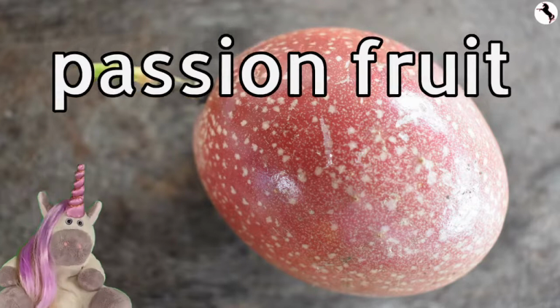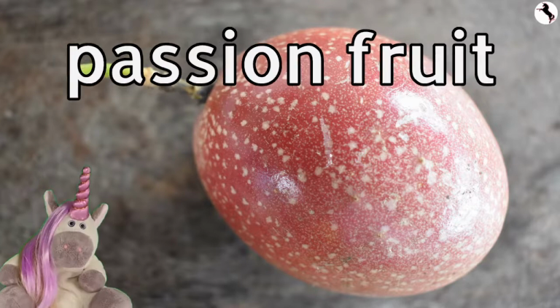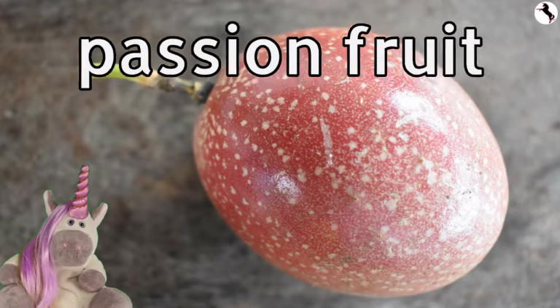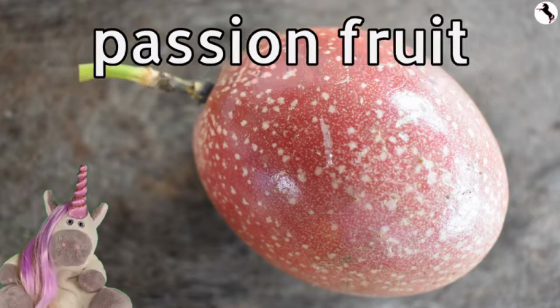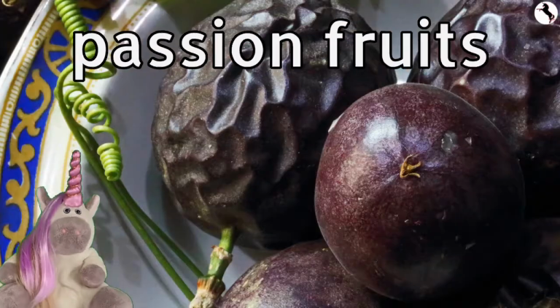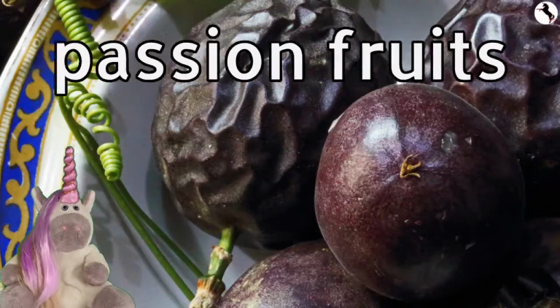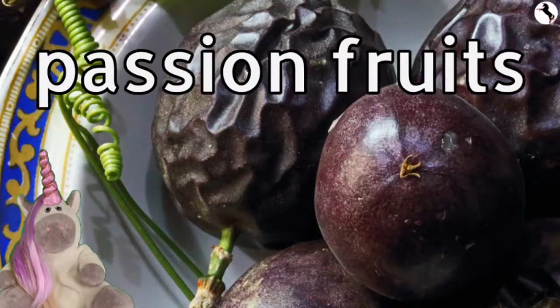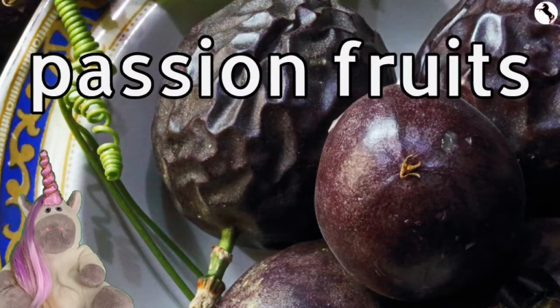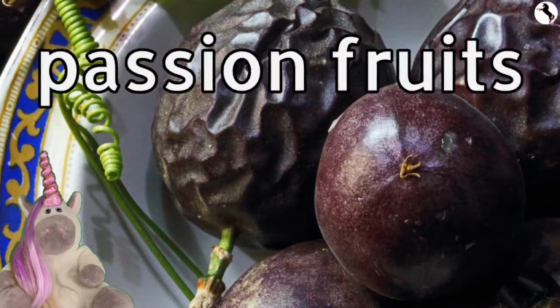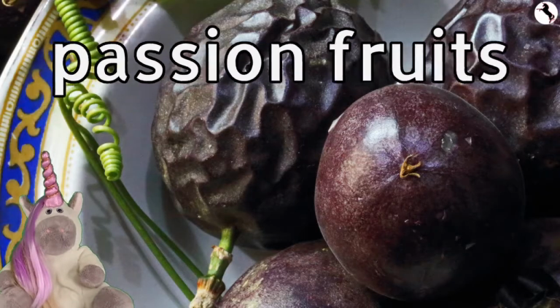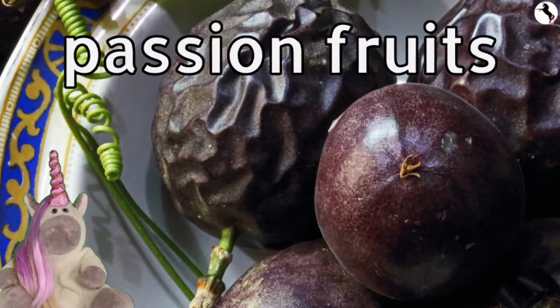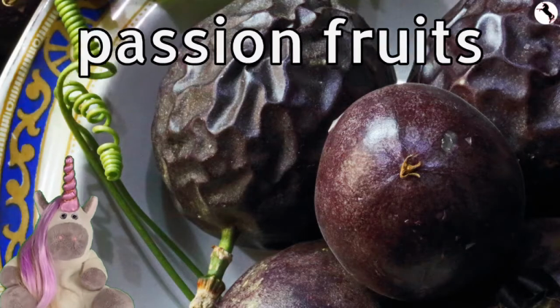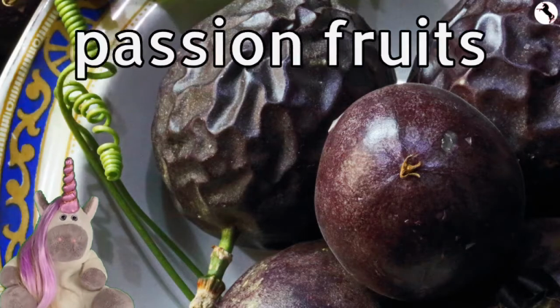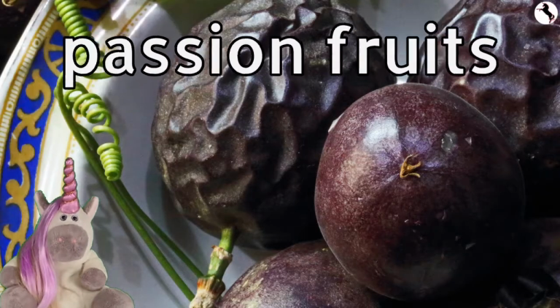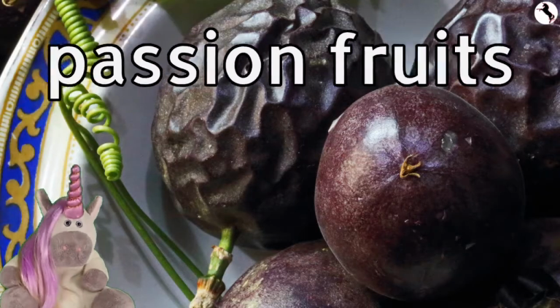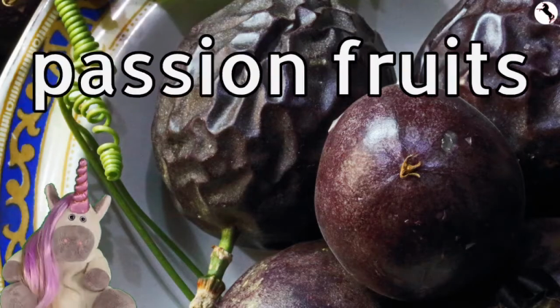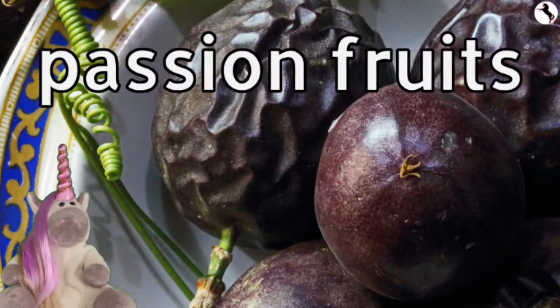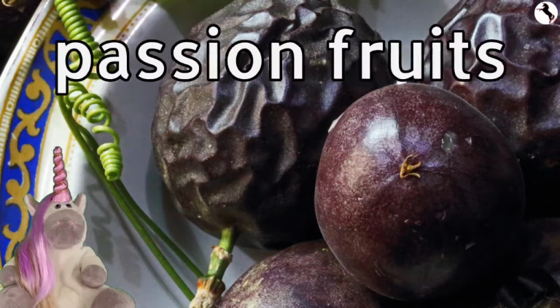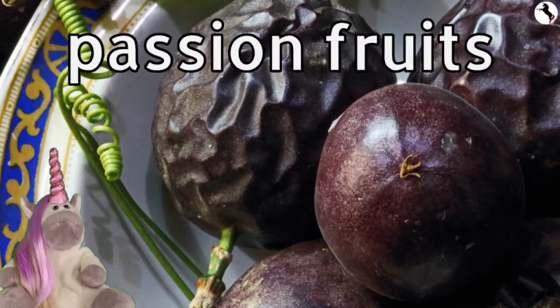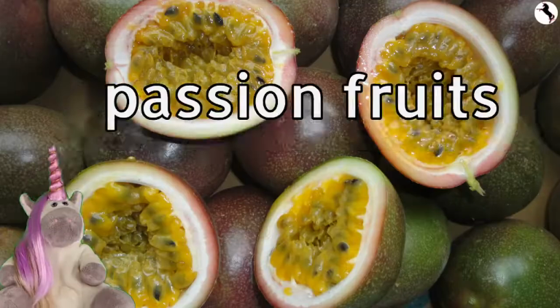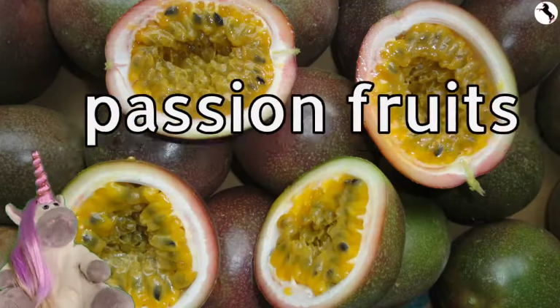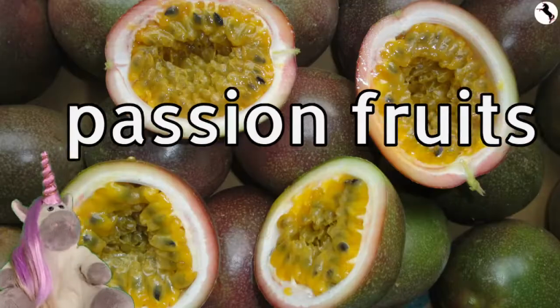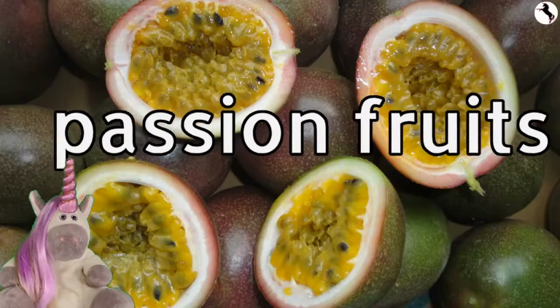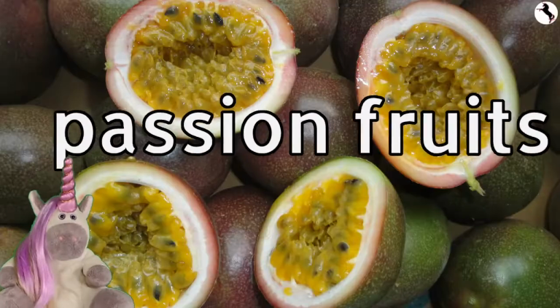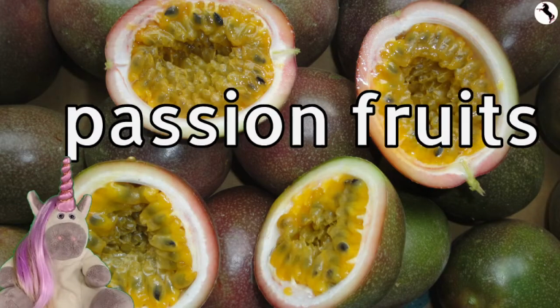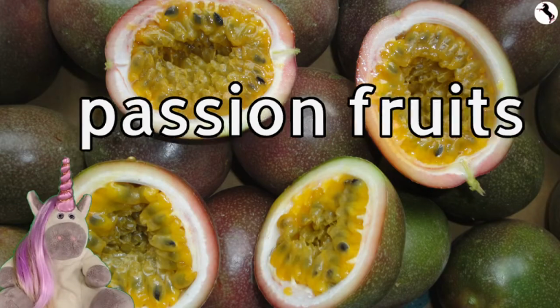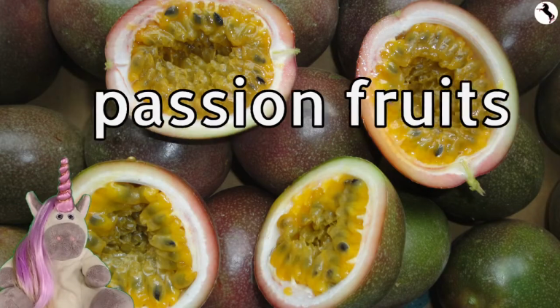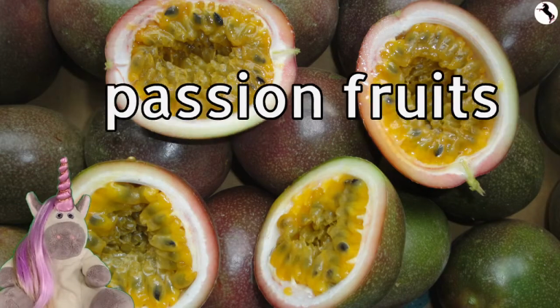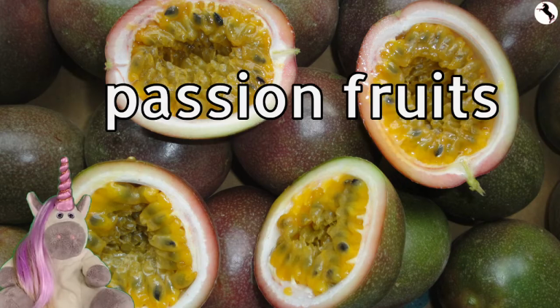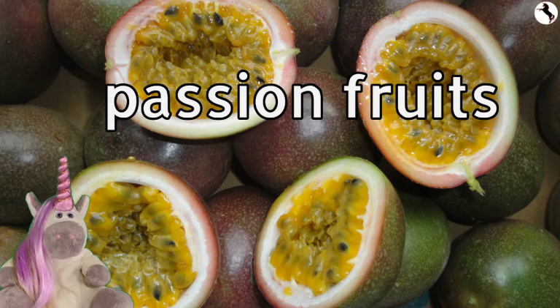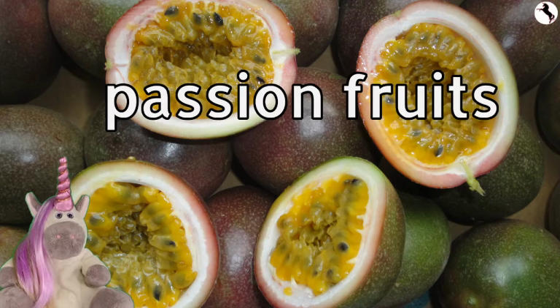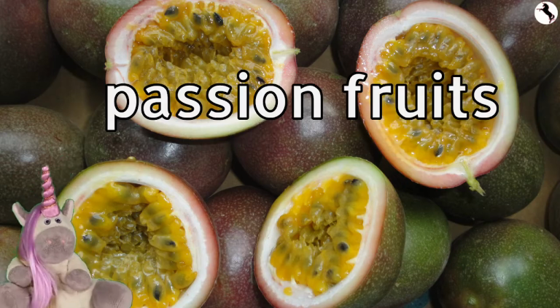Passionfruits. Passionfruits have many seeds.